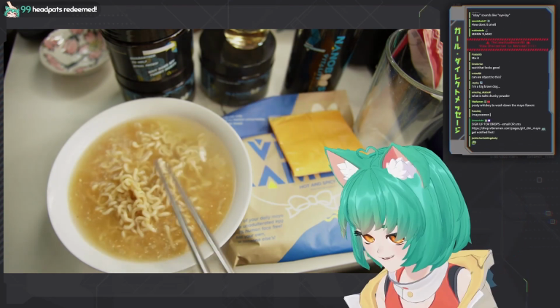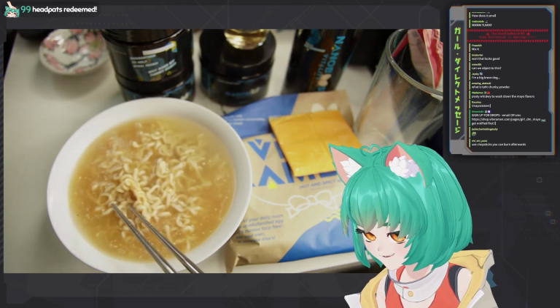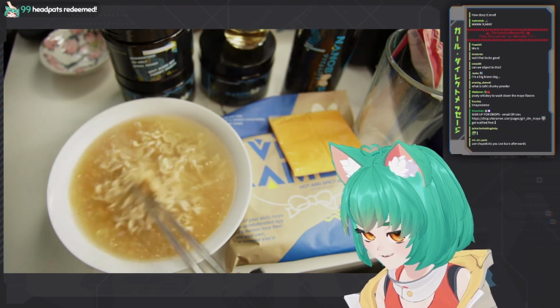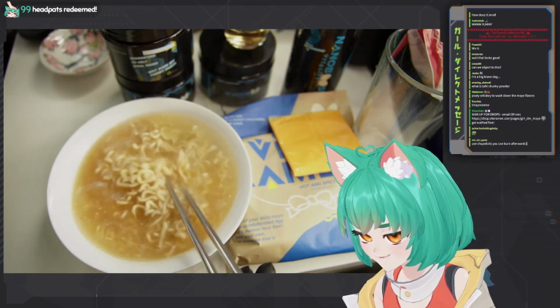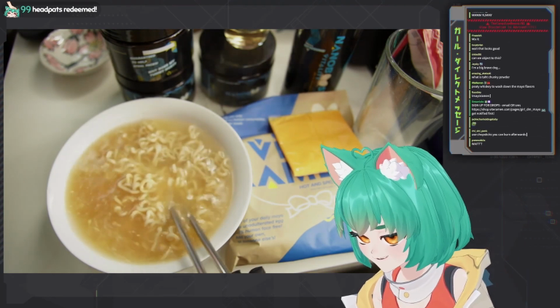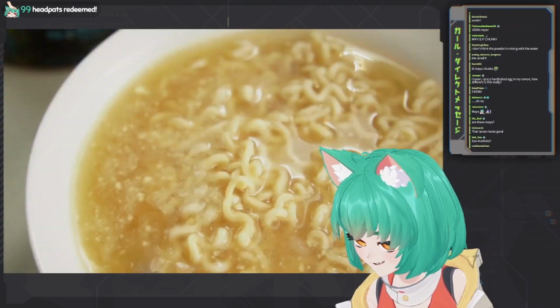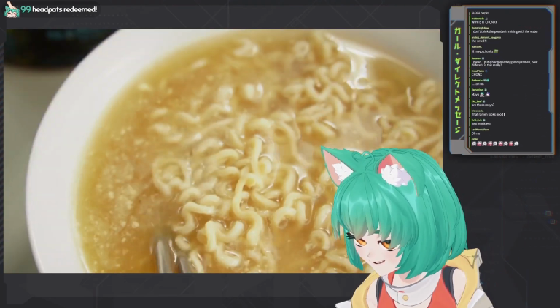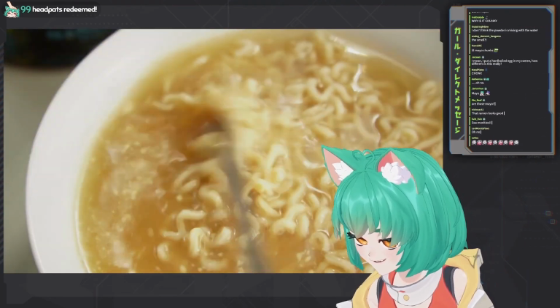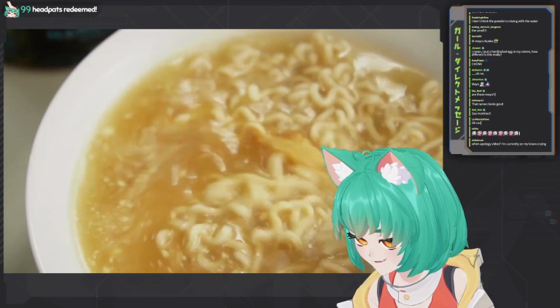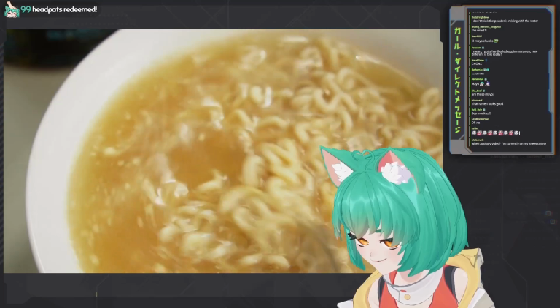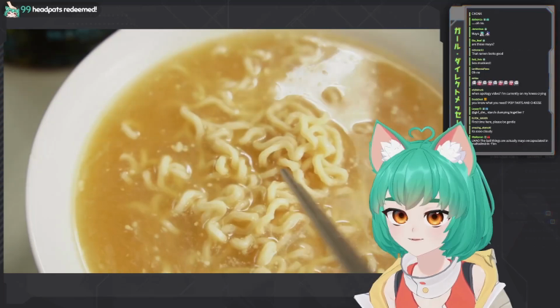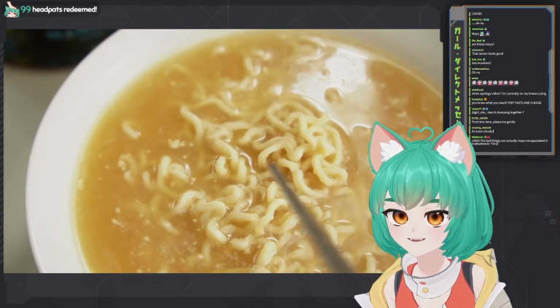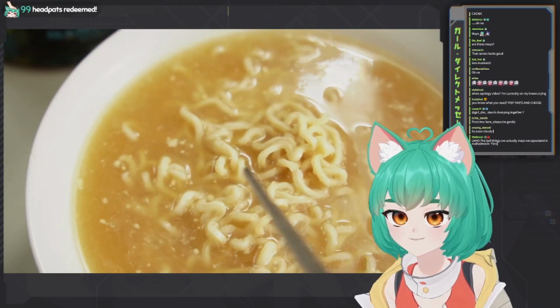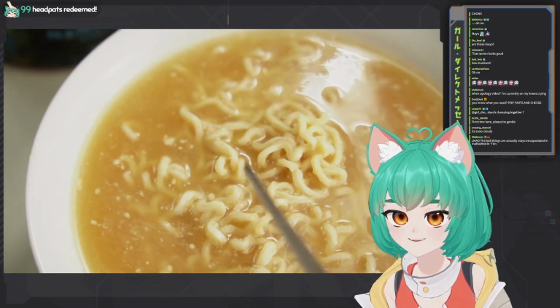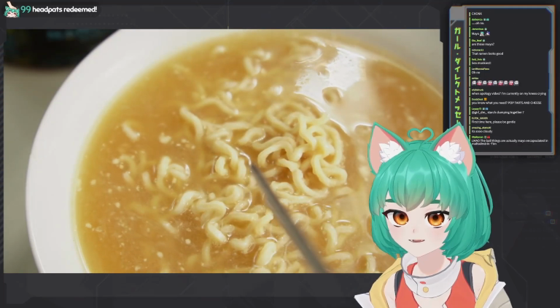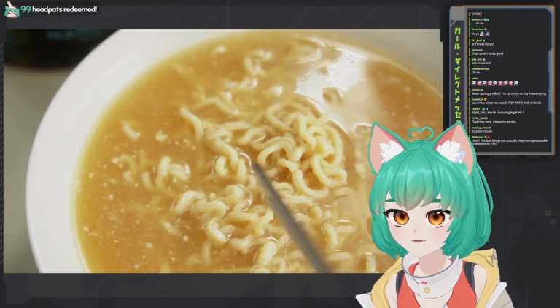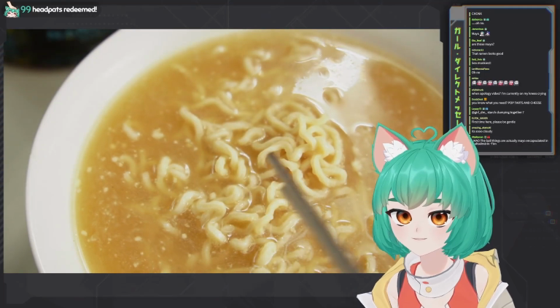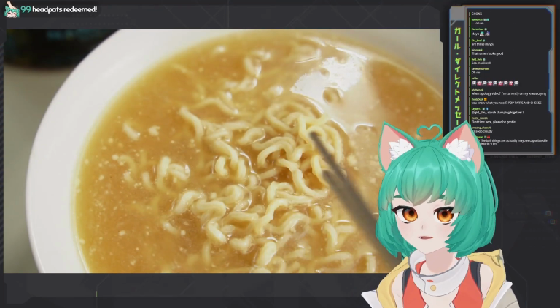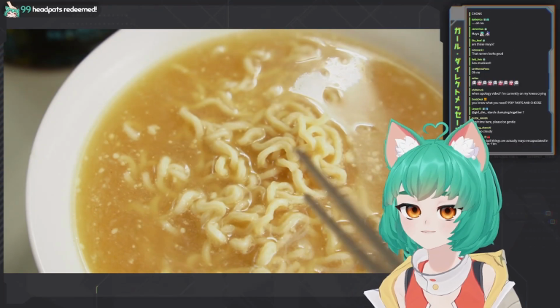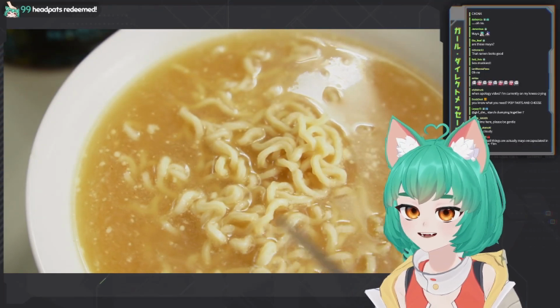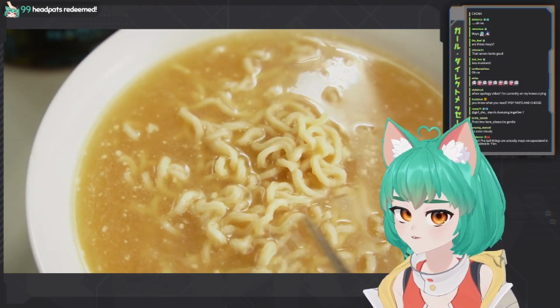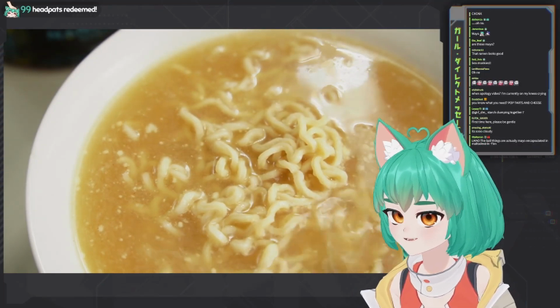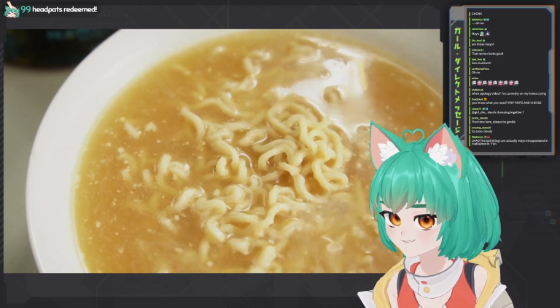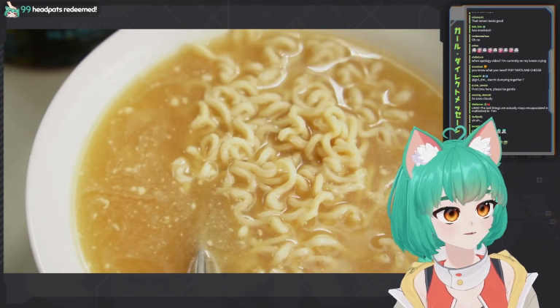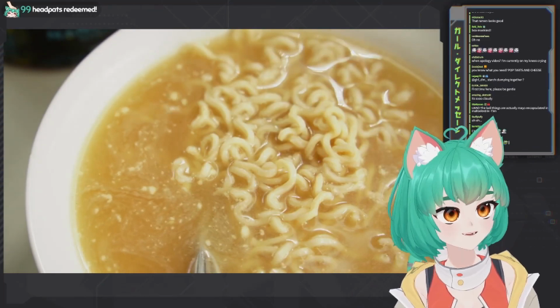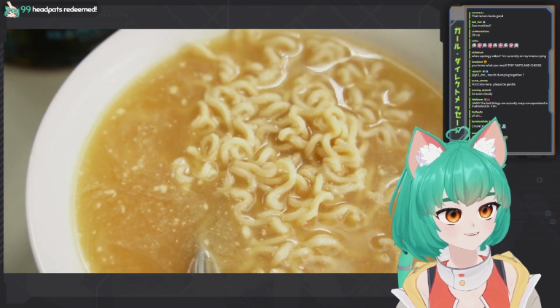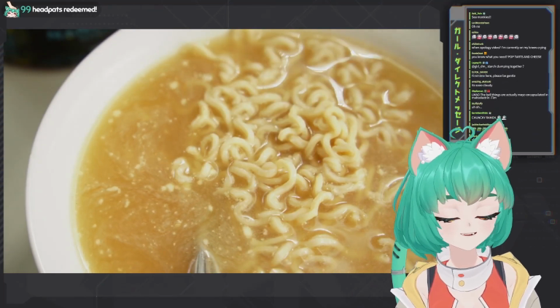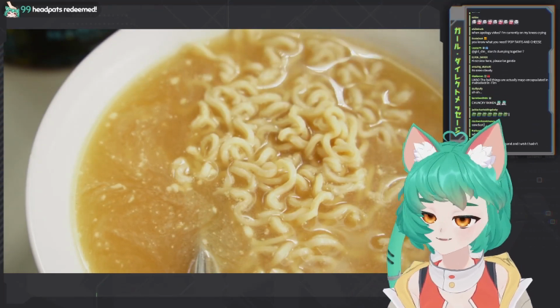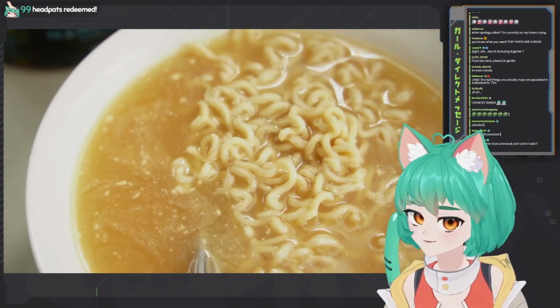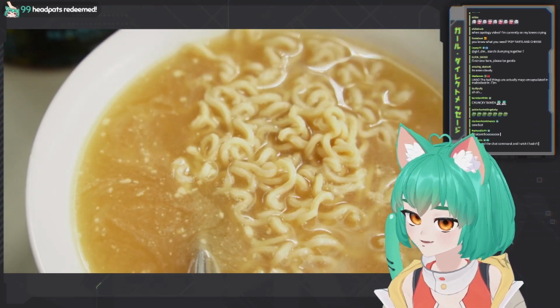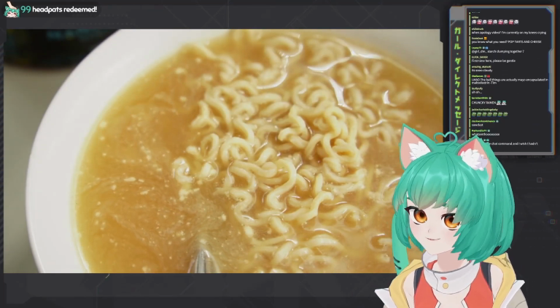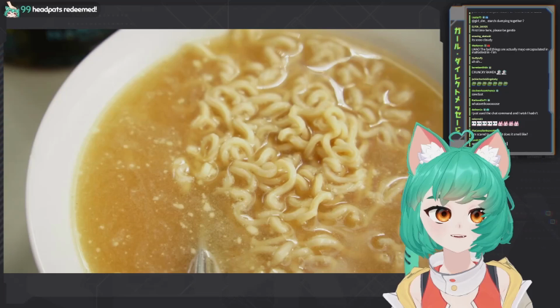What are the little... what are these? Nail encapsulated and maltodextrin. Now I know what it is. It's safe to eat.